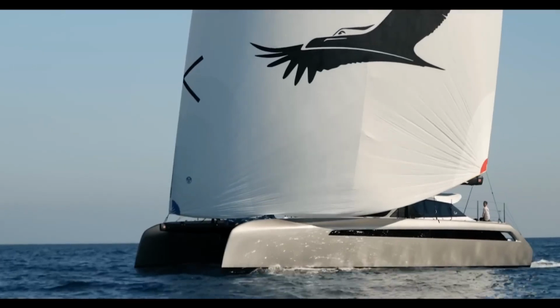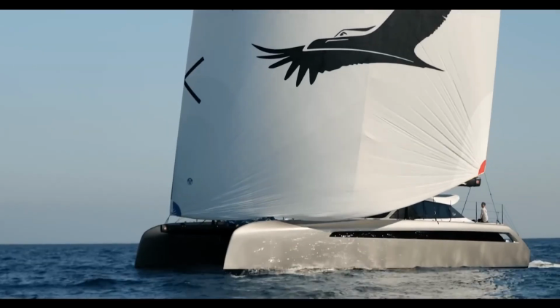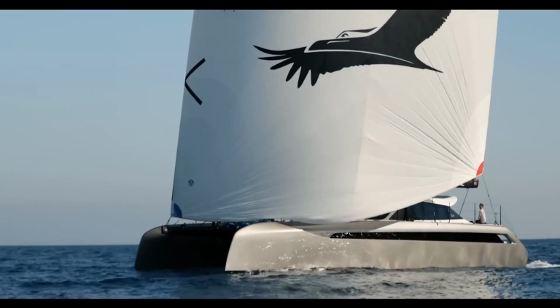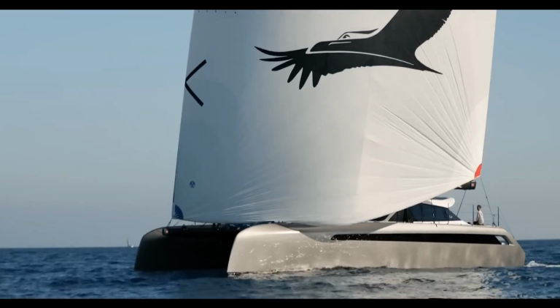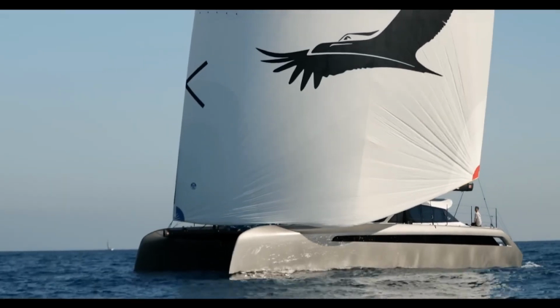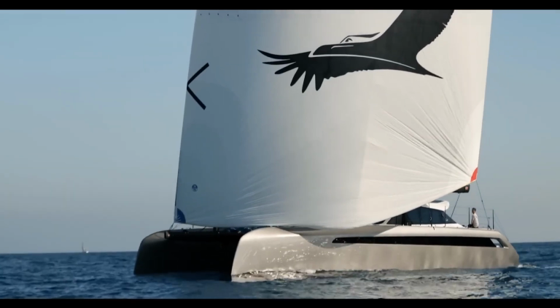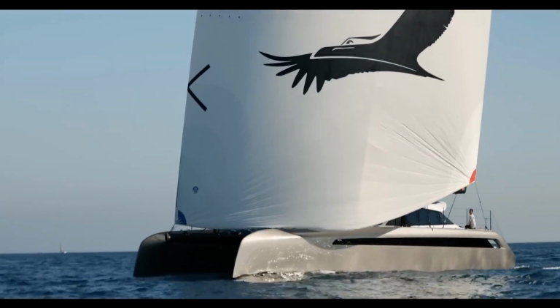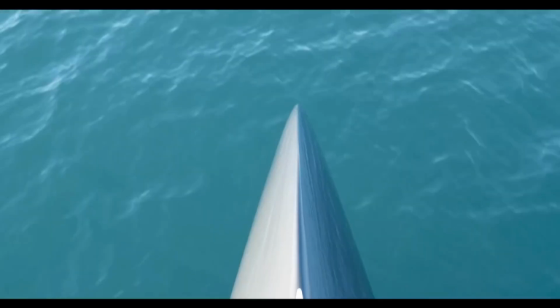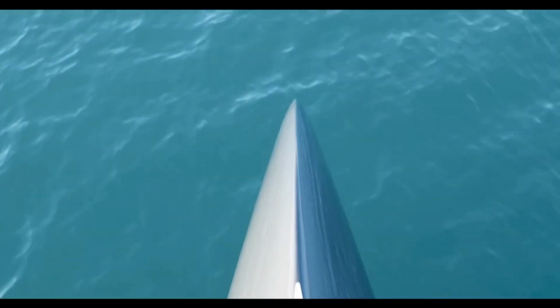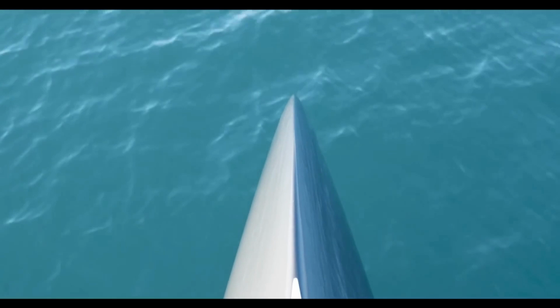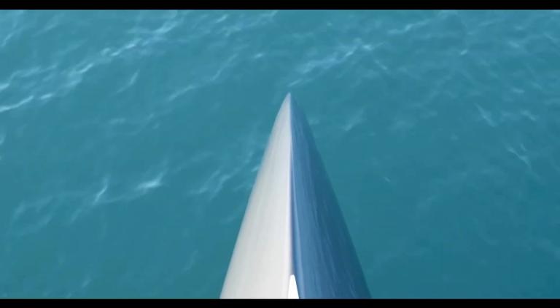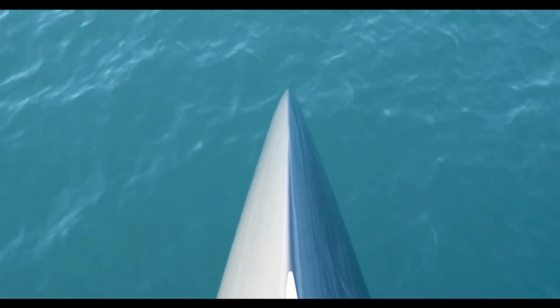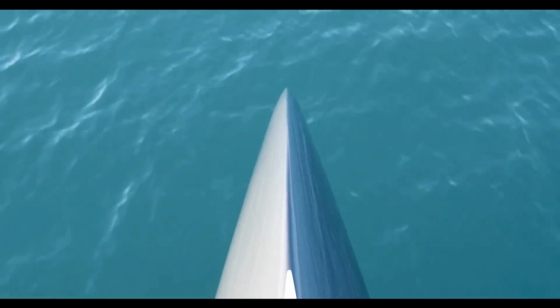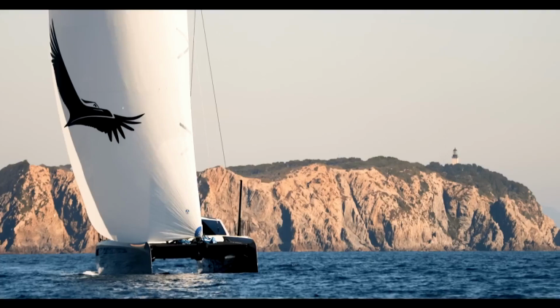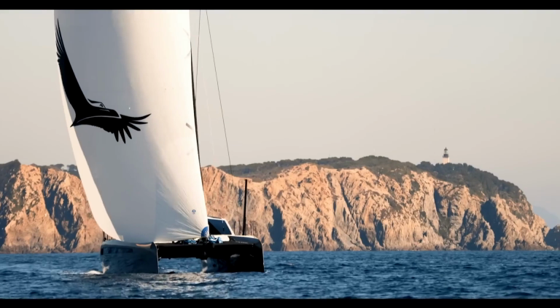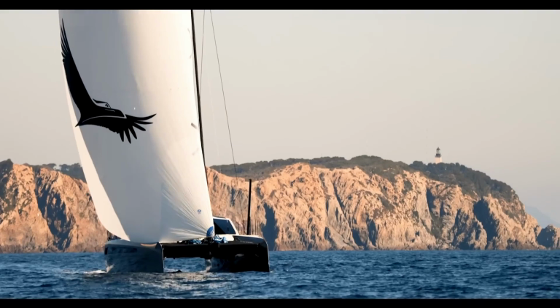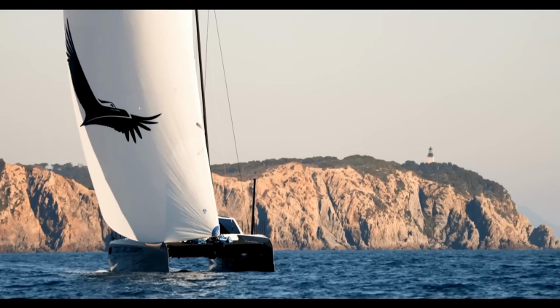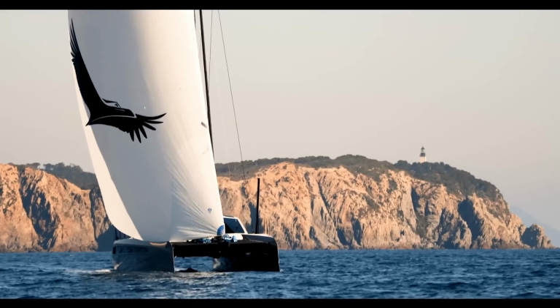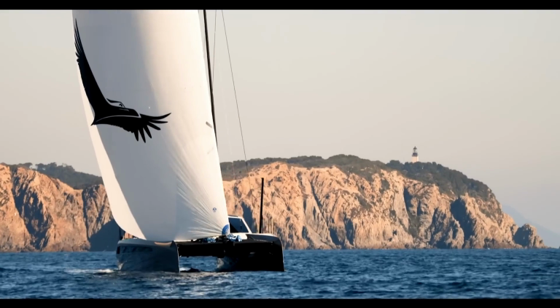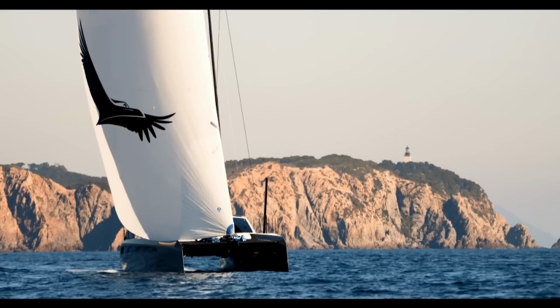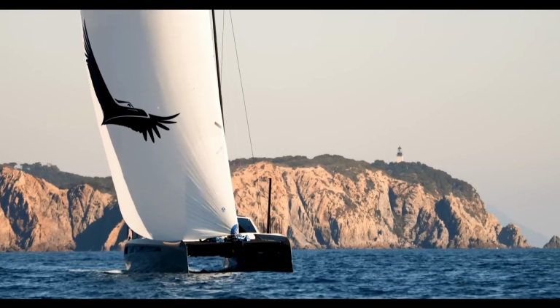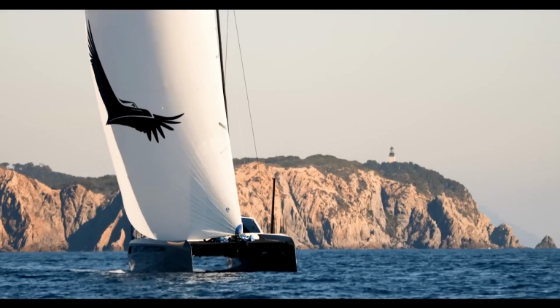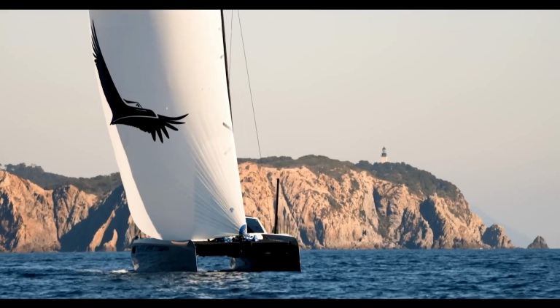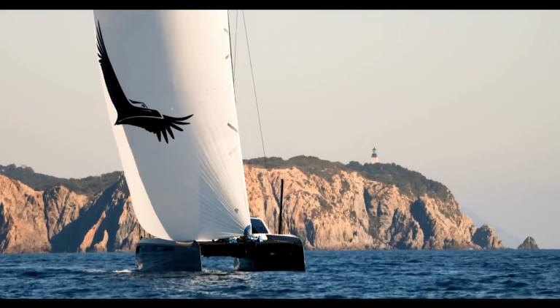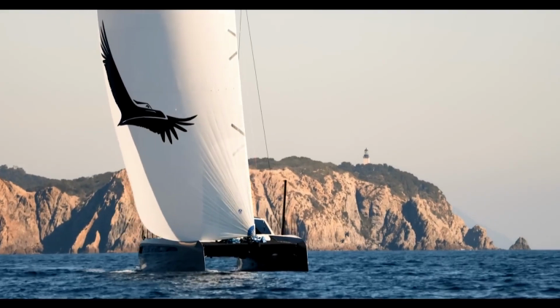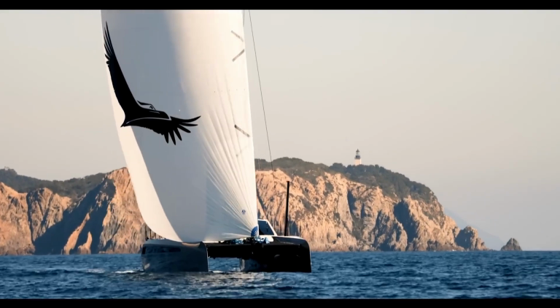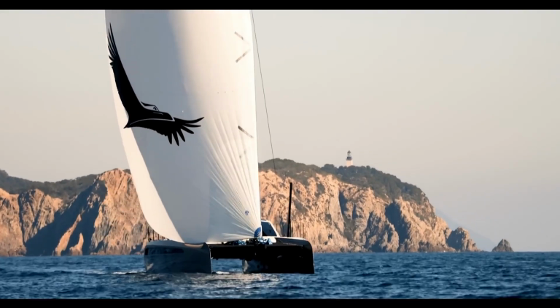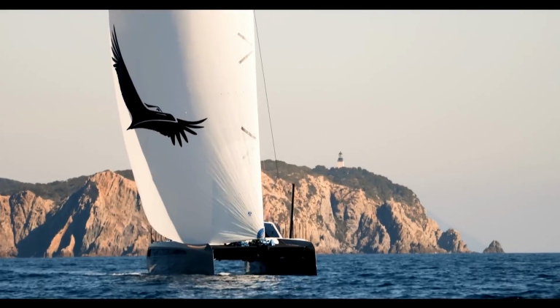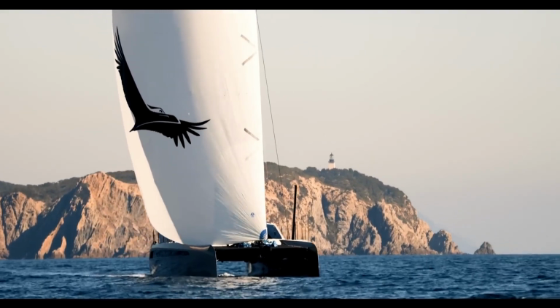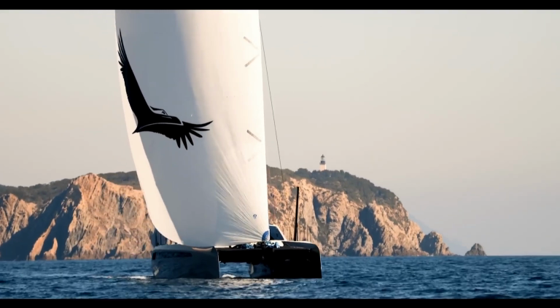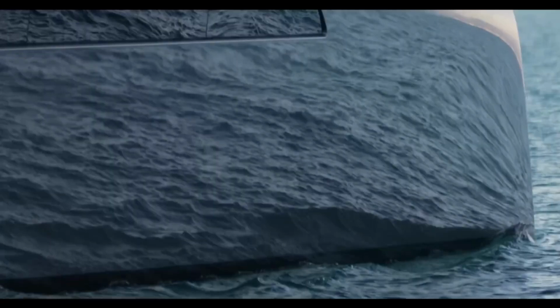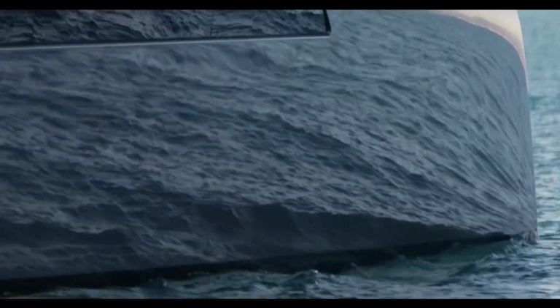As one of the most advanced catamarans on the market, the Gunboat 68 sets a new standard for innovation, luxury, and performance in the world of sailing.